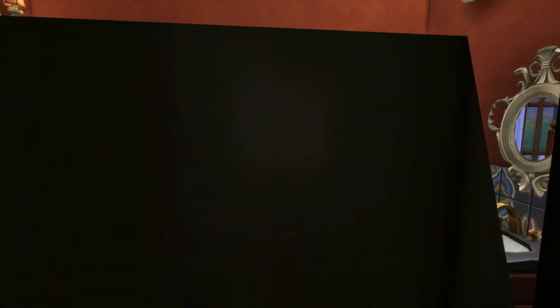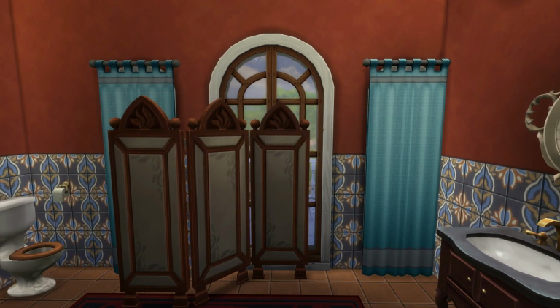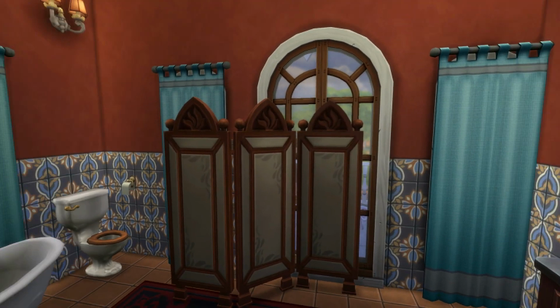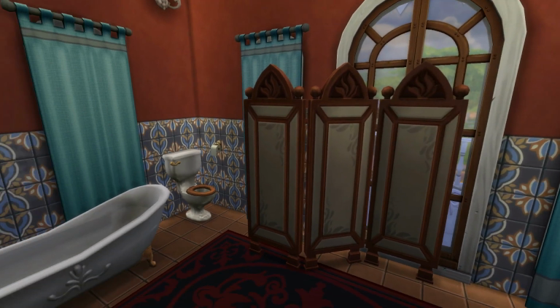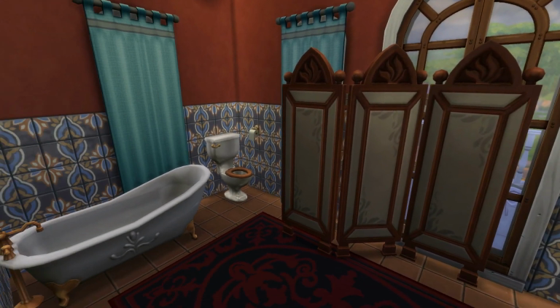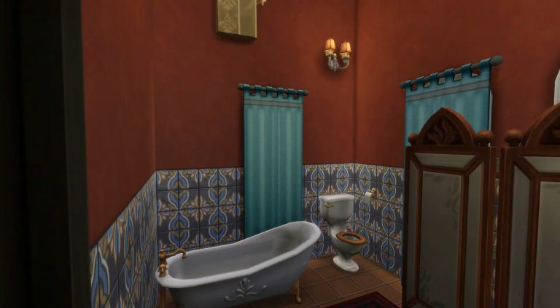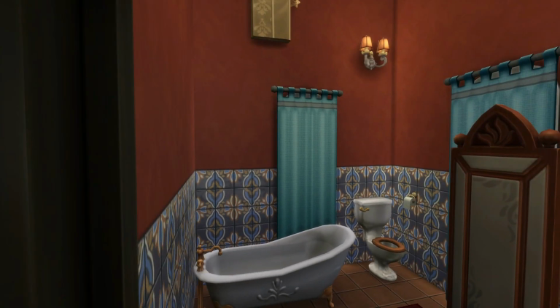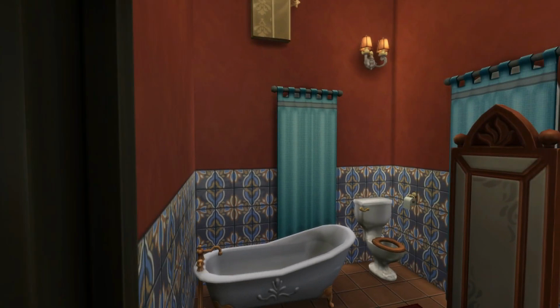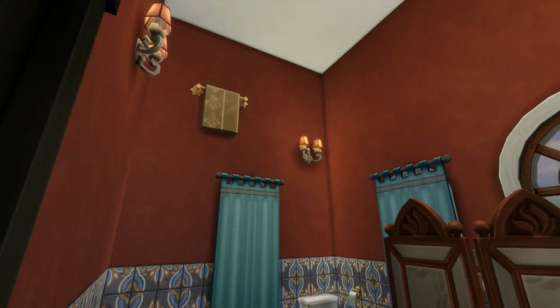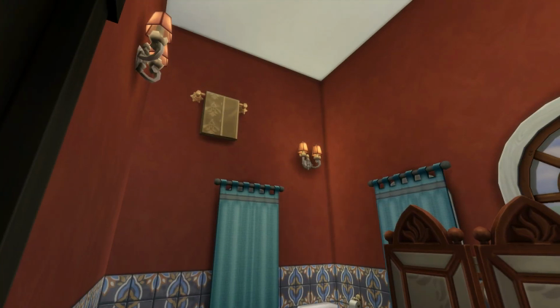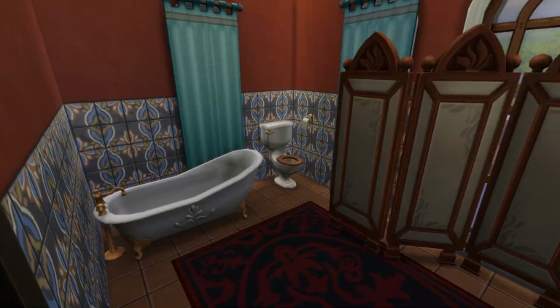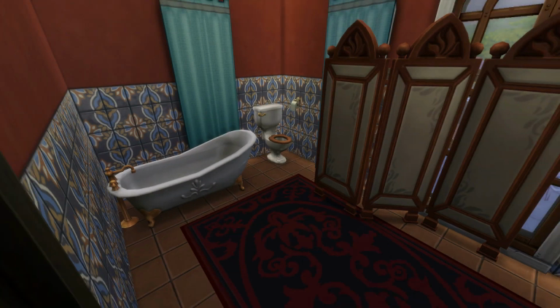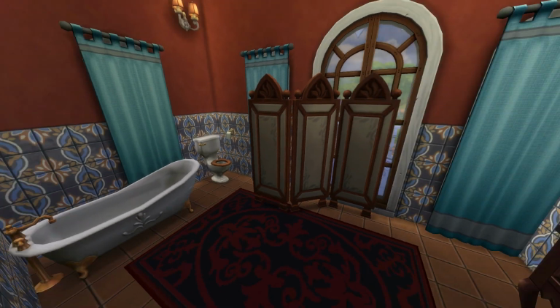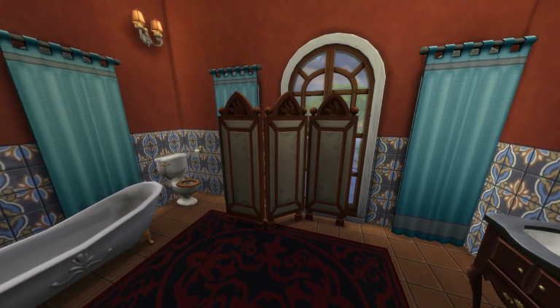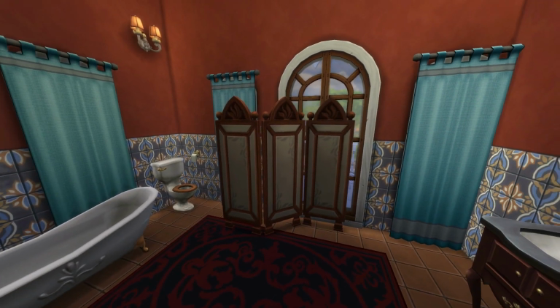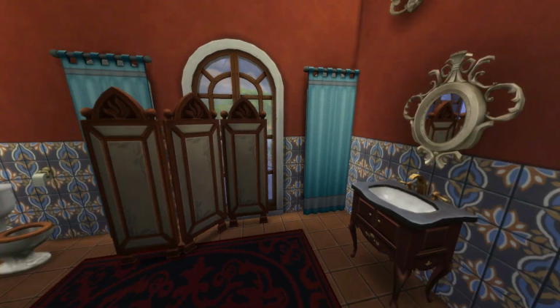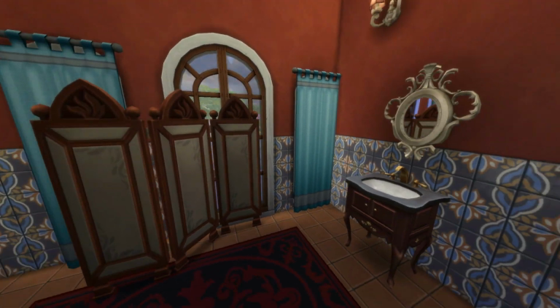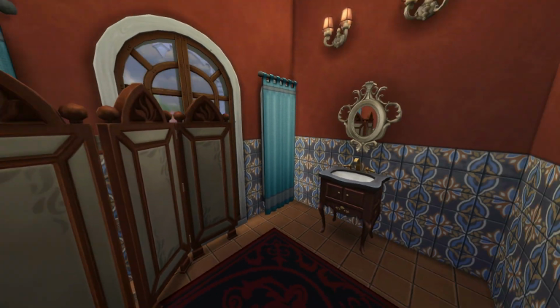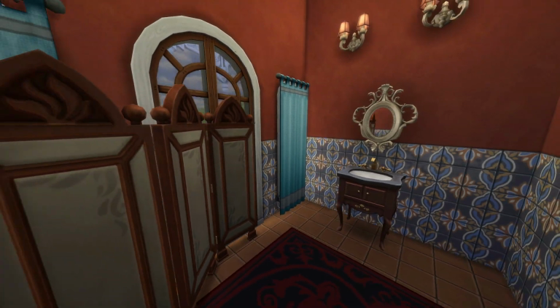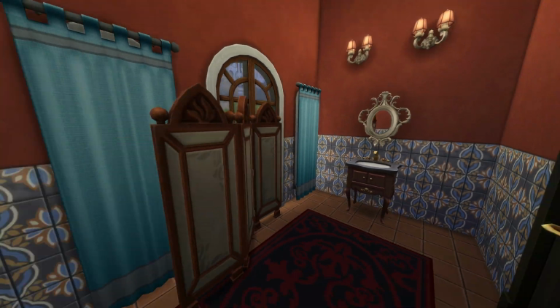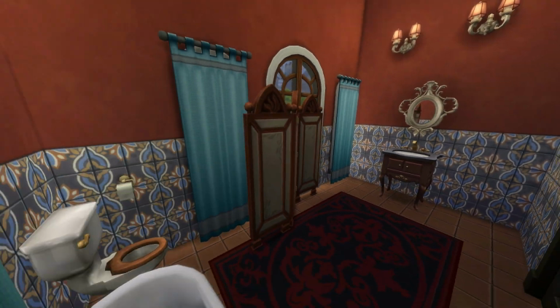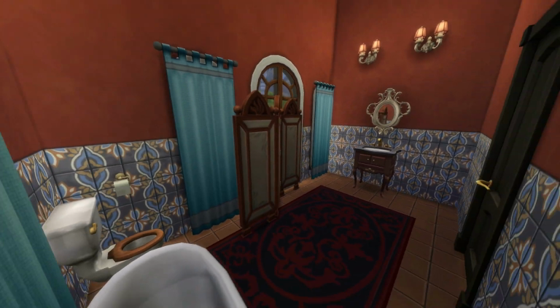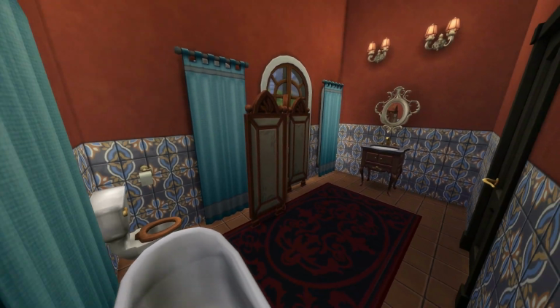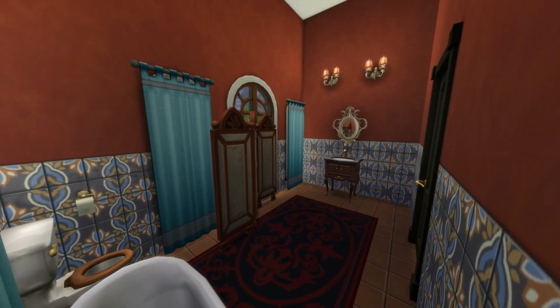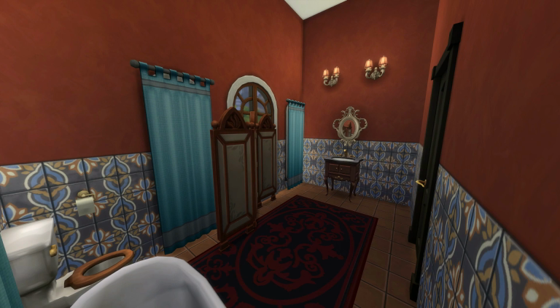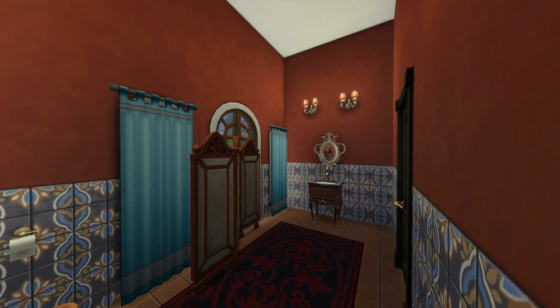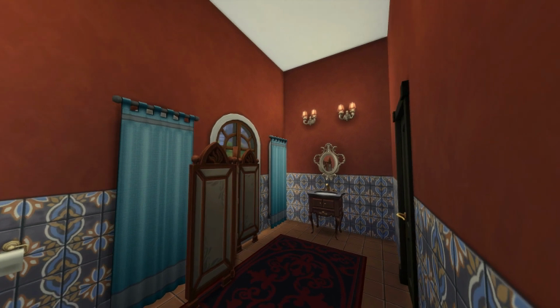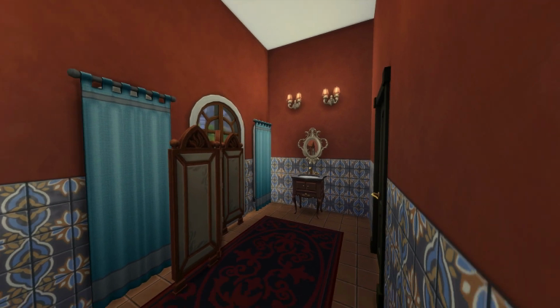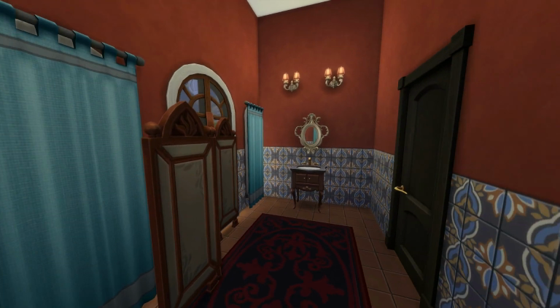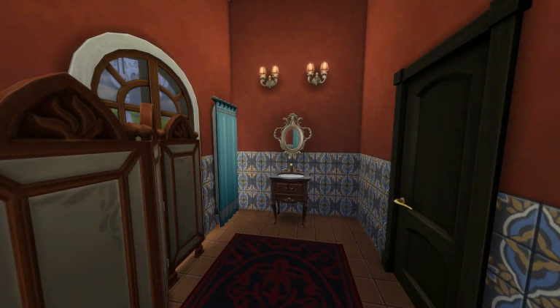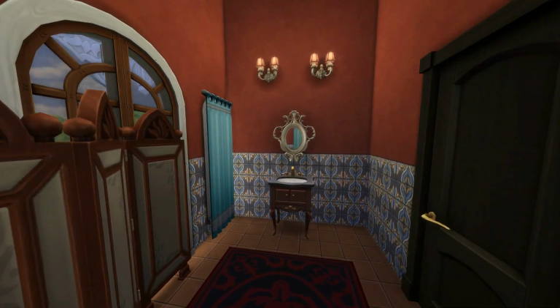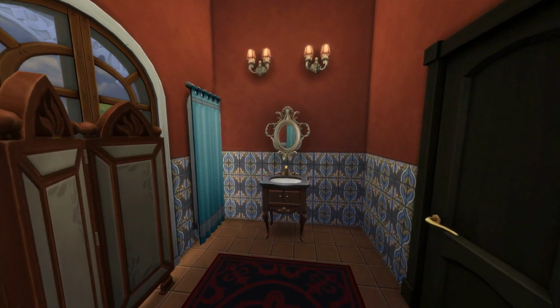And bathroom. I like those turquoise curtains.